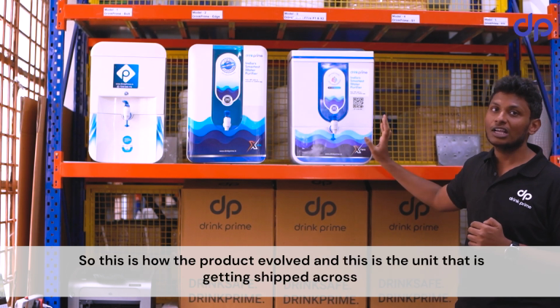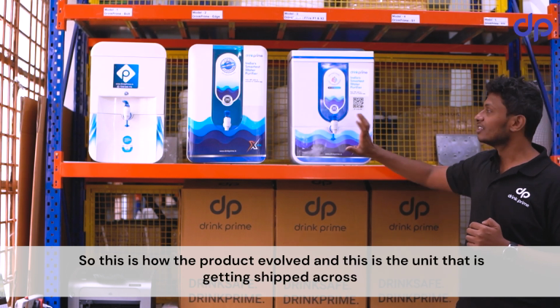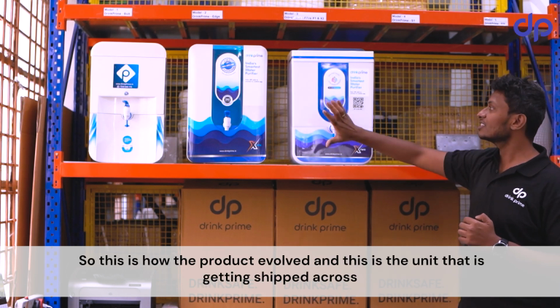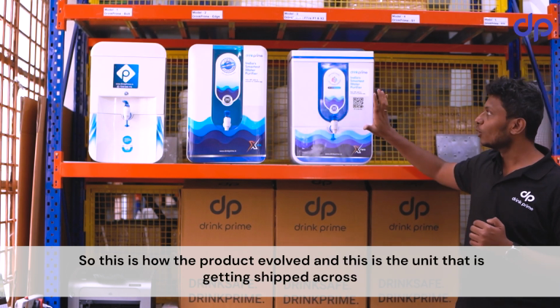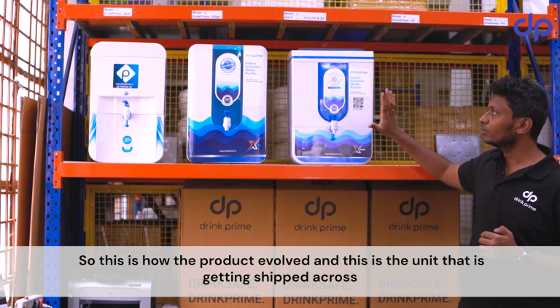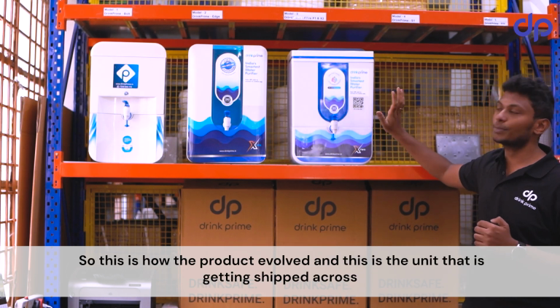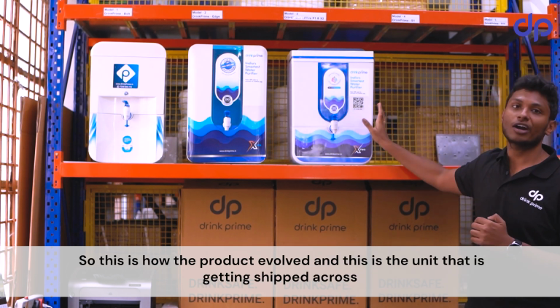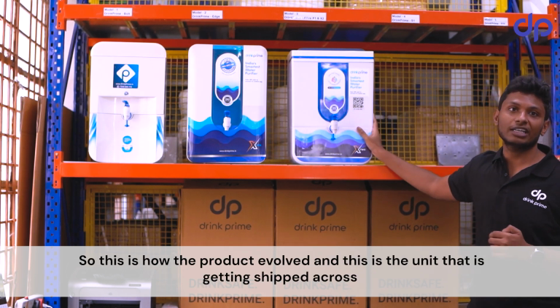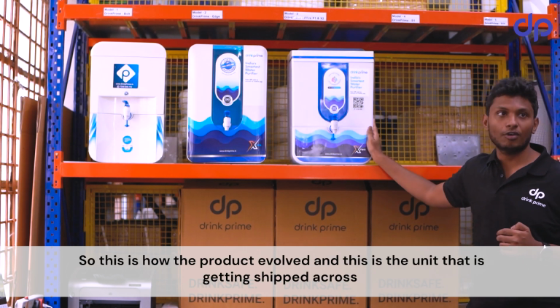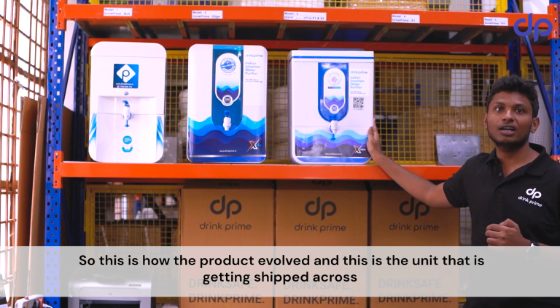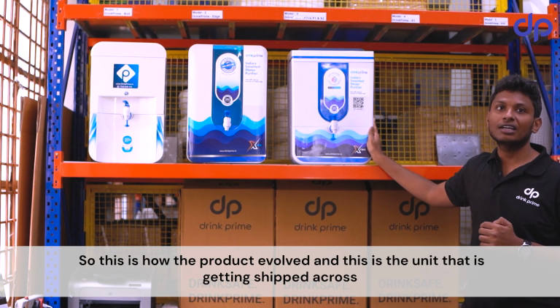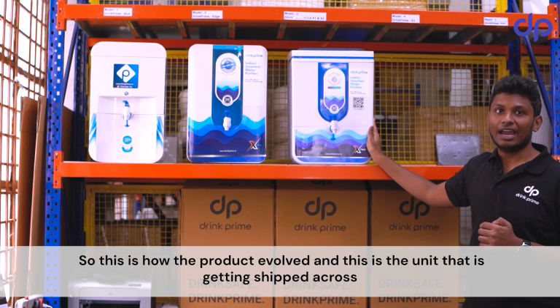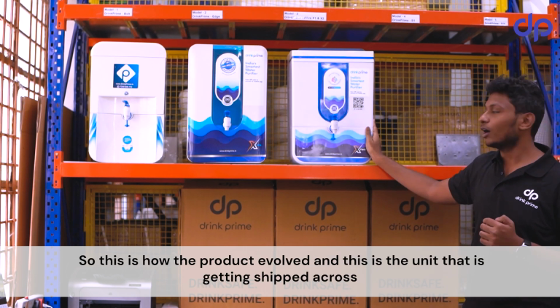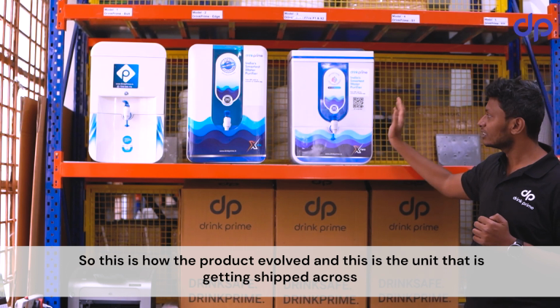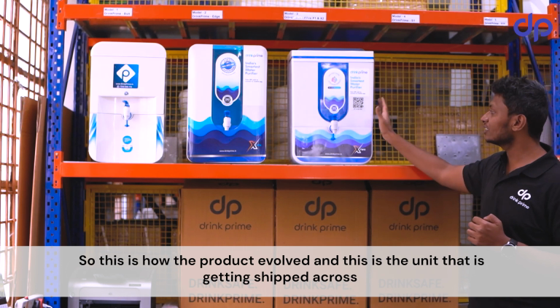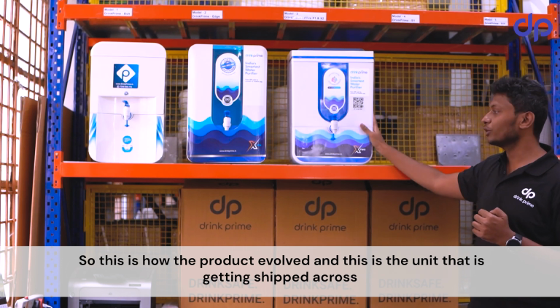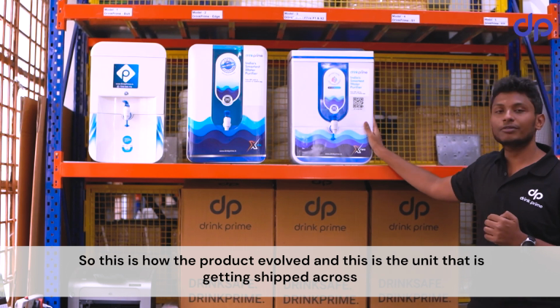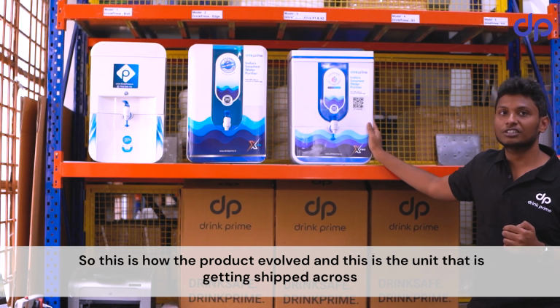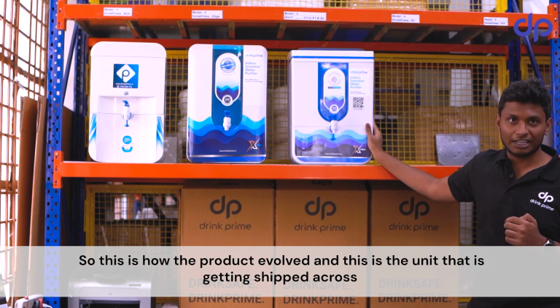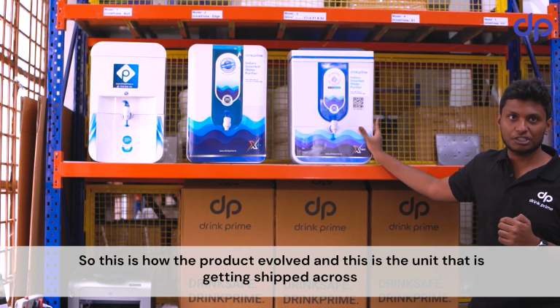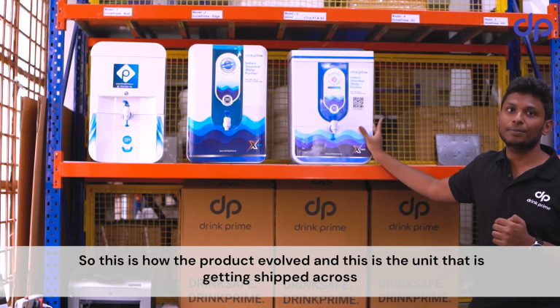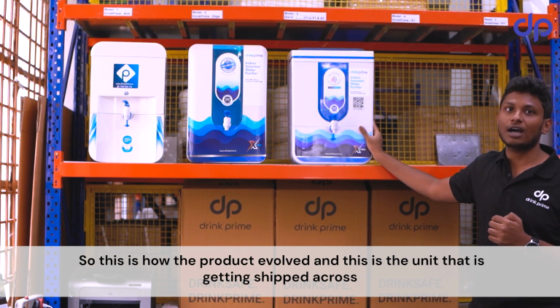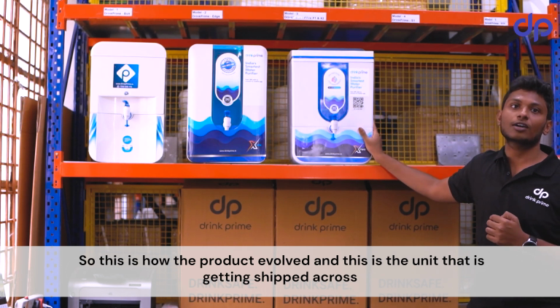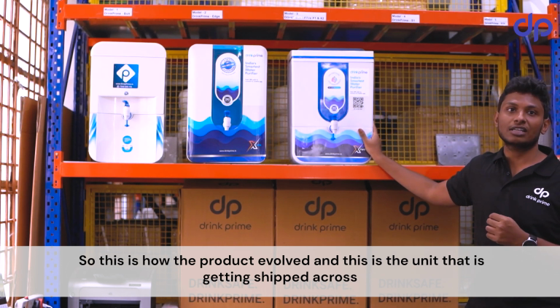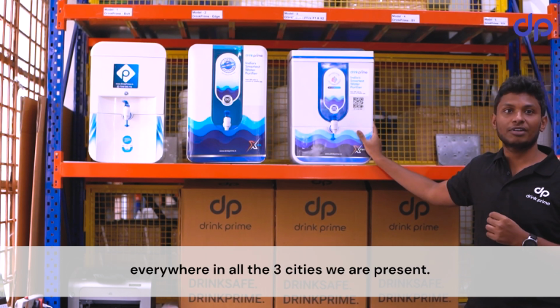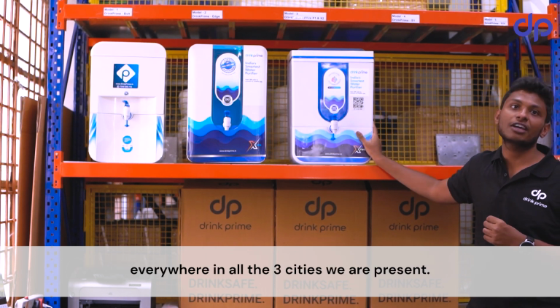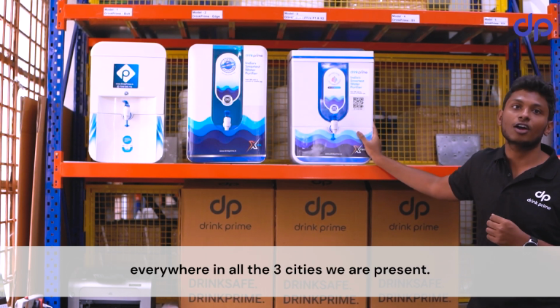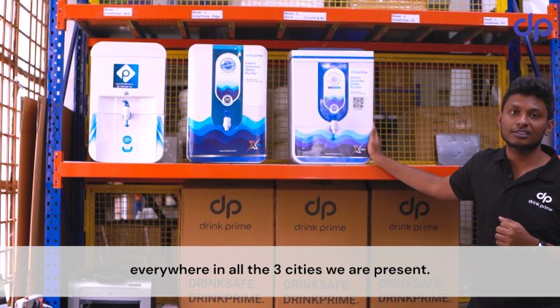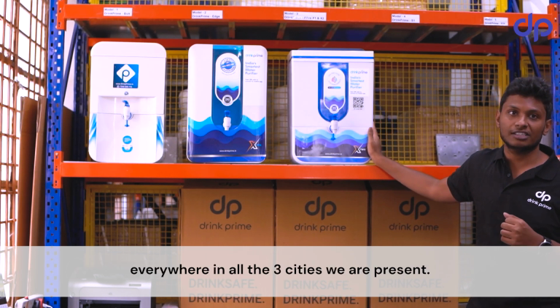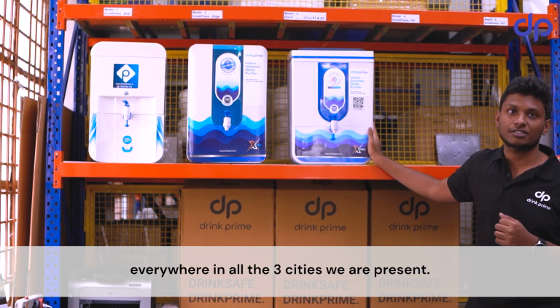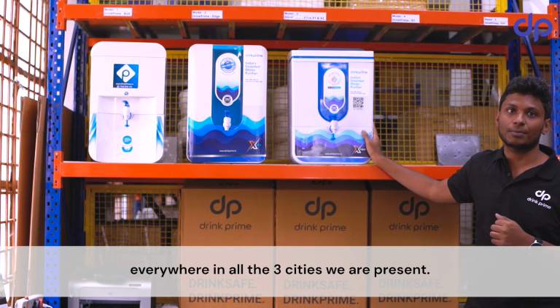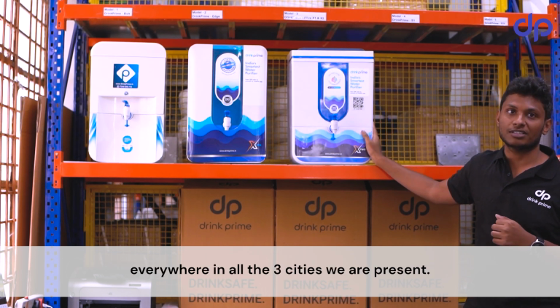This is how the product evolved, and this is the unit now being shipped across all three cities where we are present.